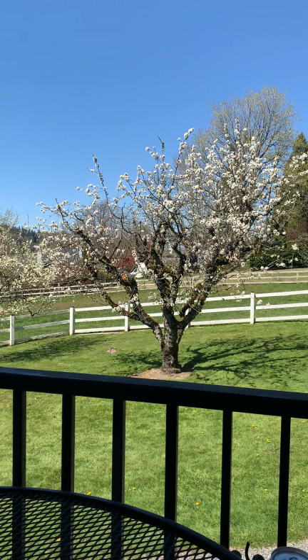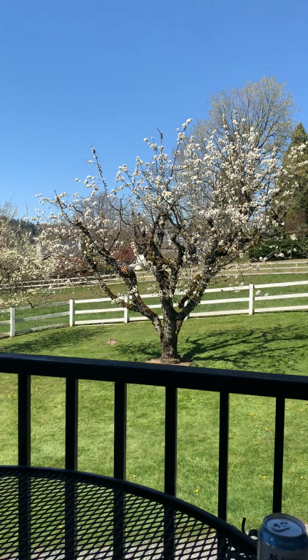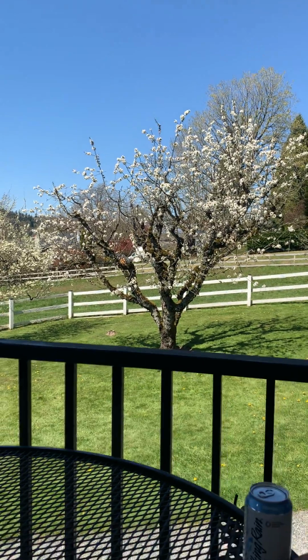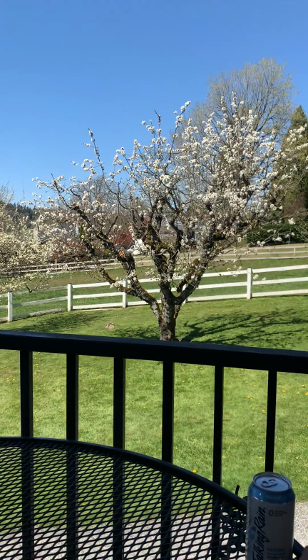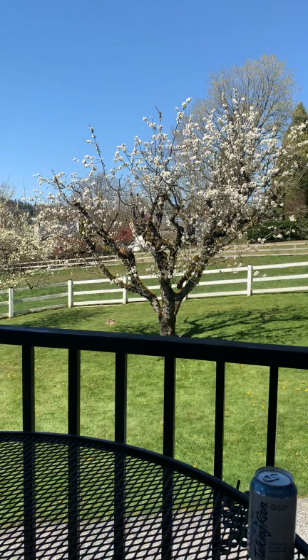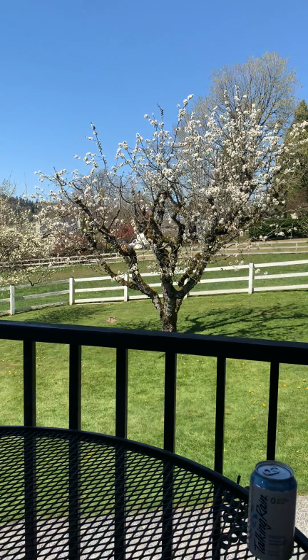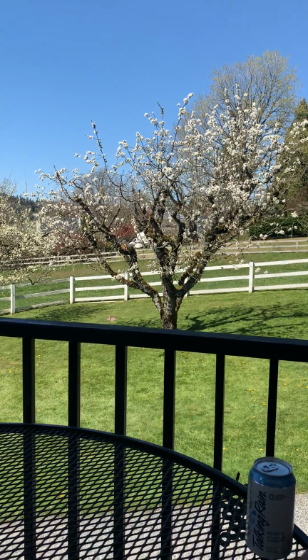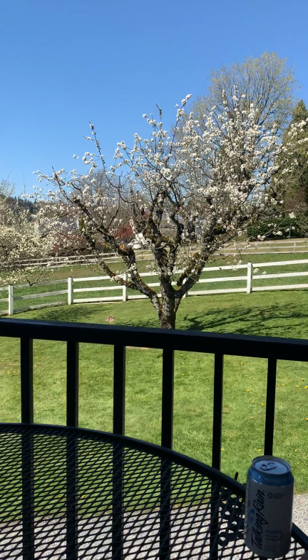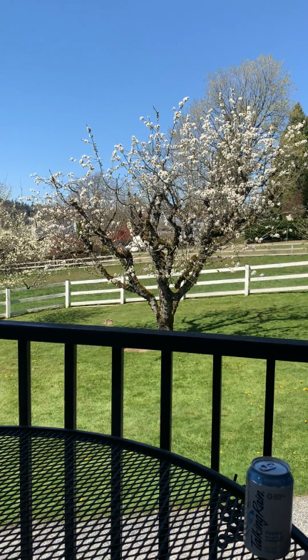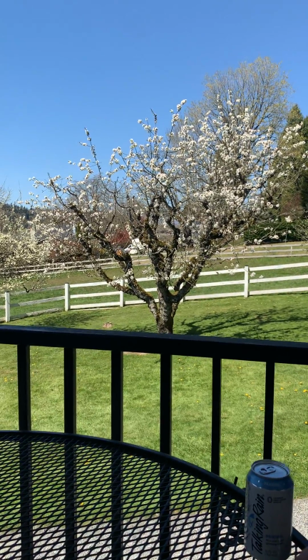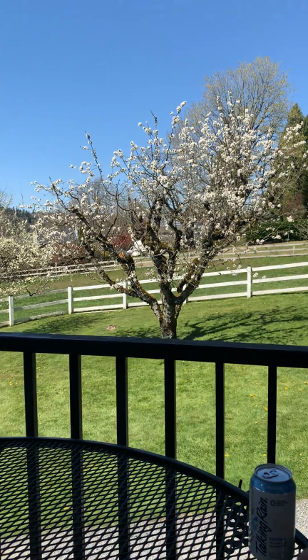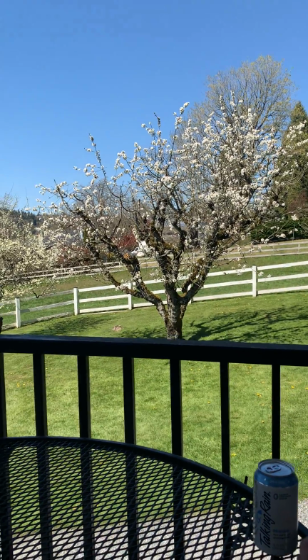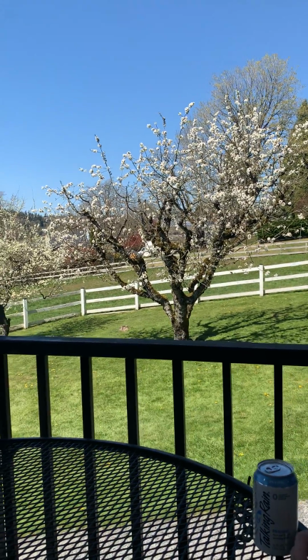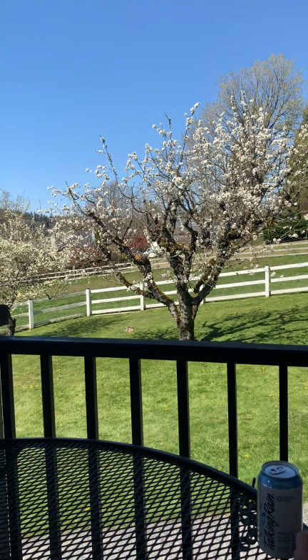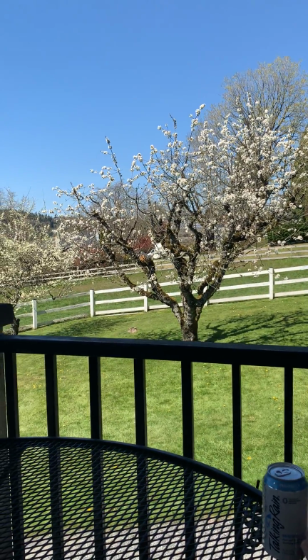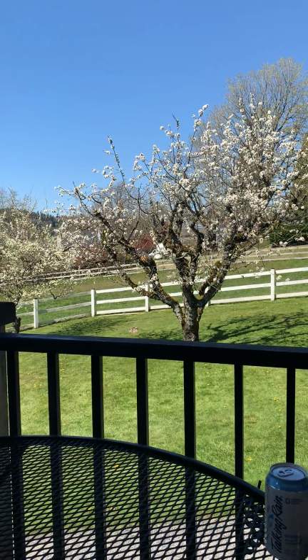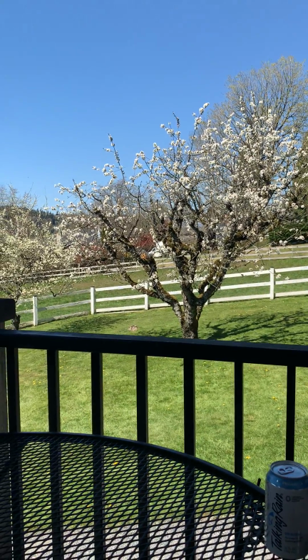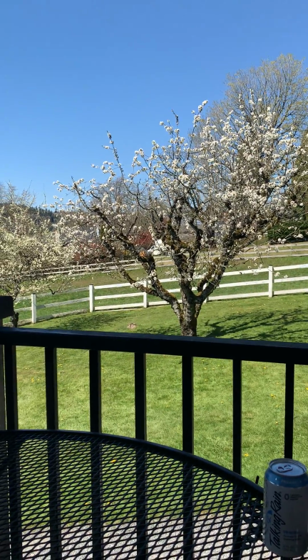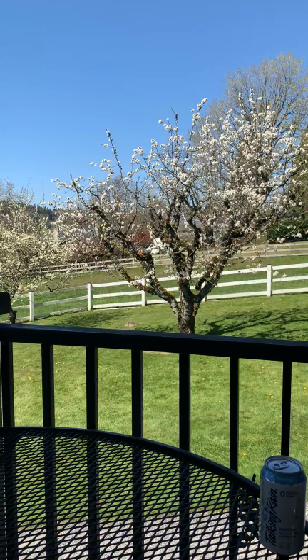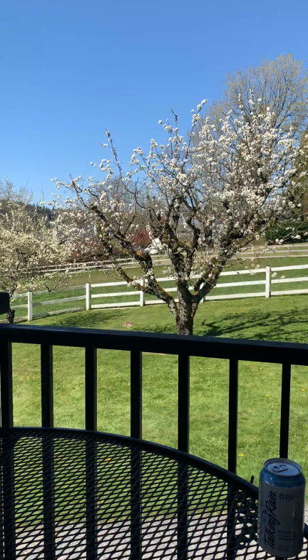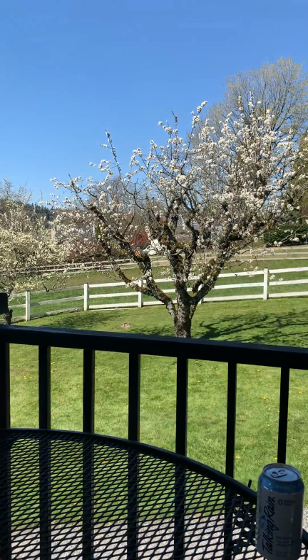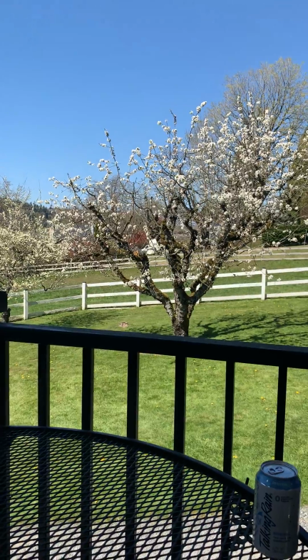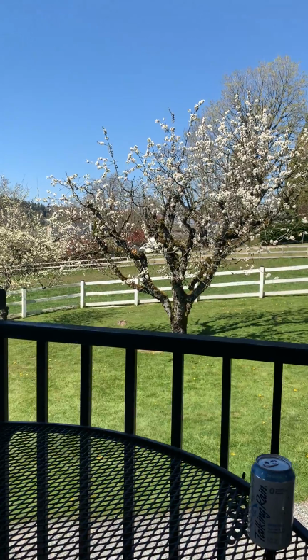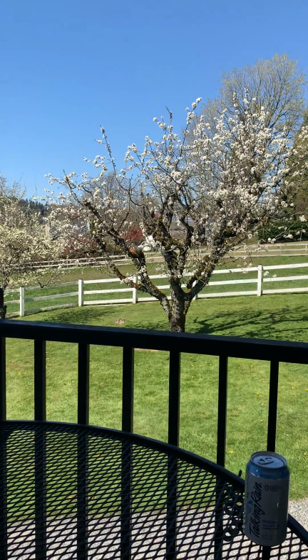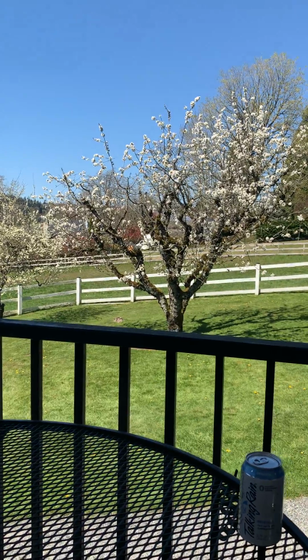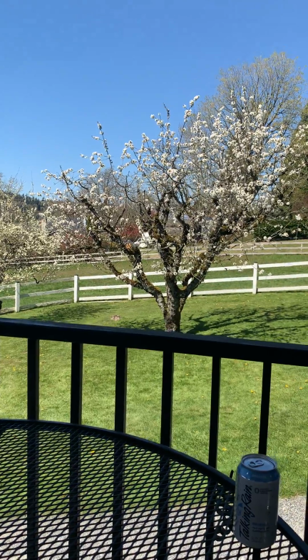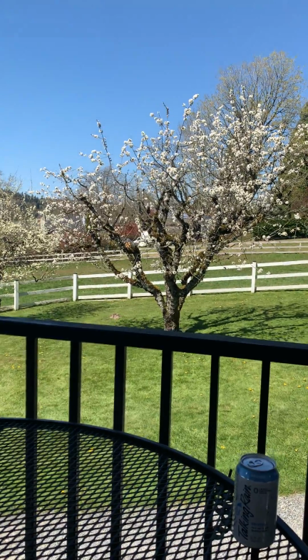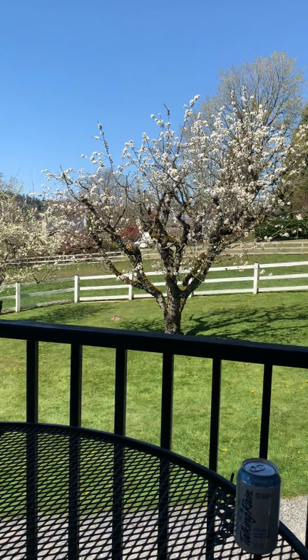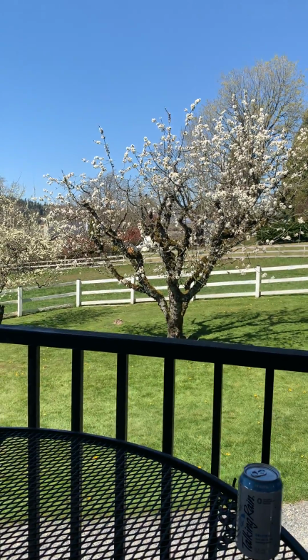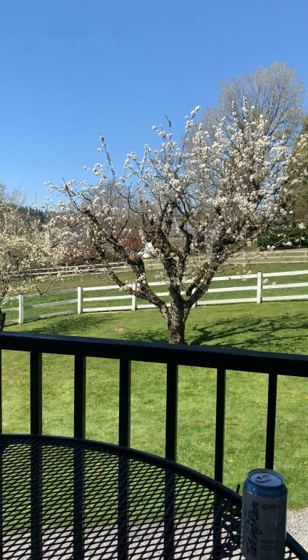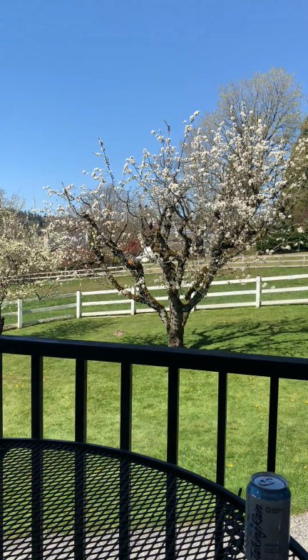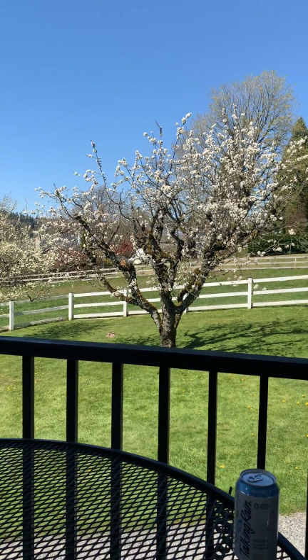Hello, wine friends. This is Carrie from Woodinville Wine Blog and it's Friday — the best weather we've had all year here in Seattle and in Woodinville.